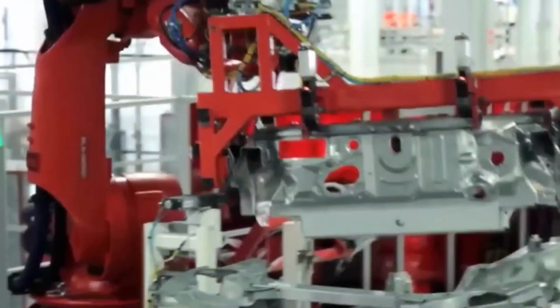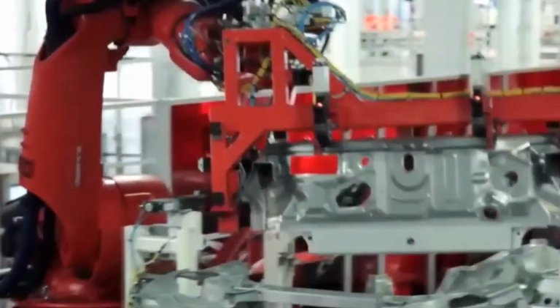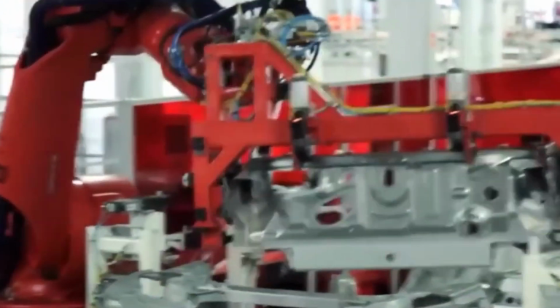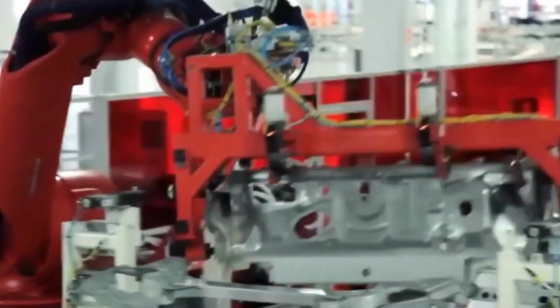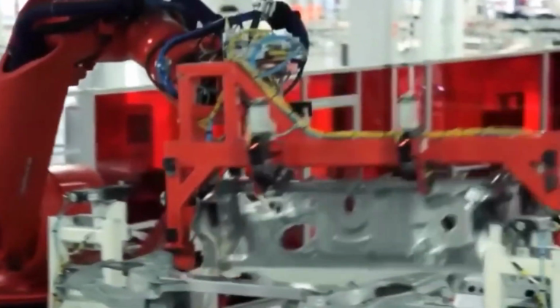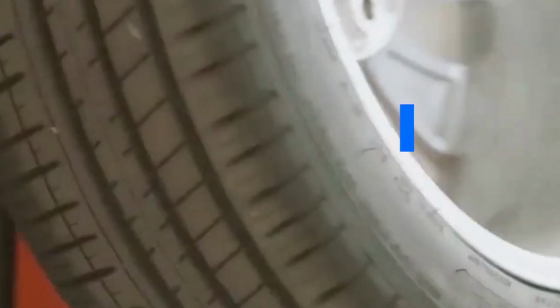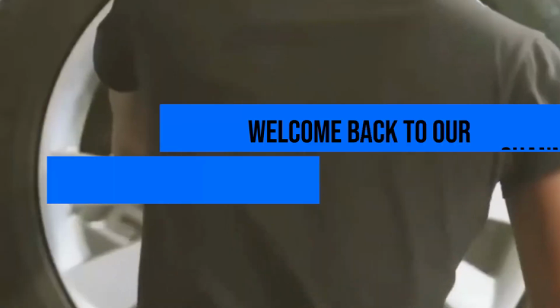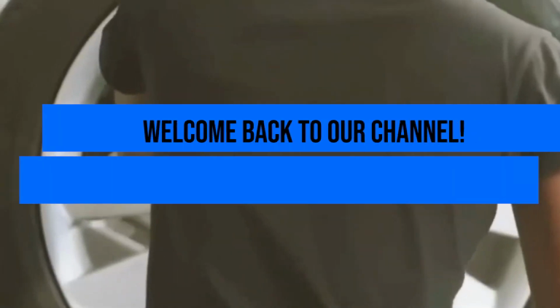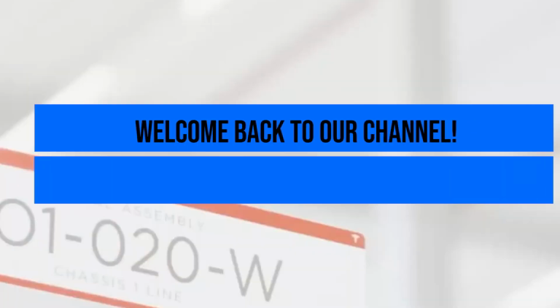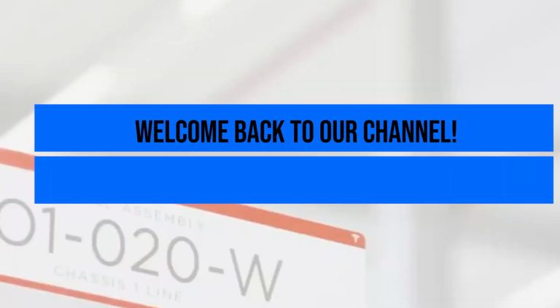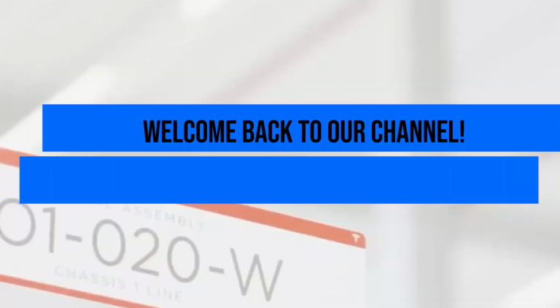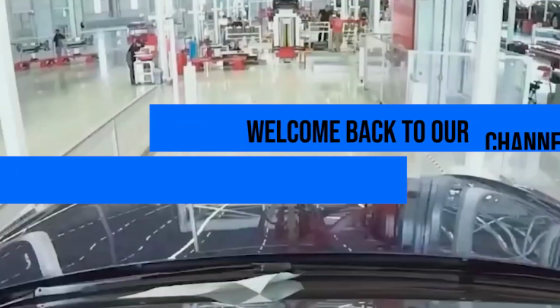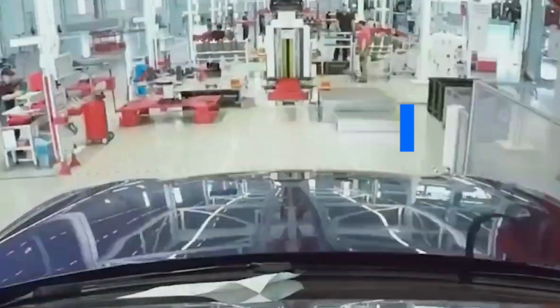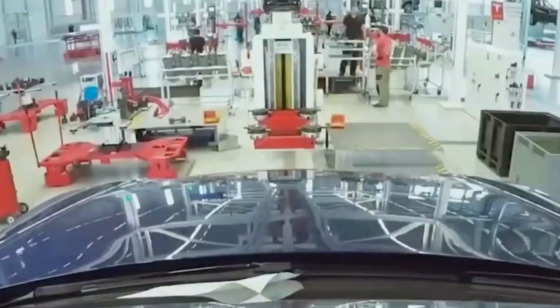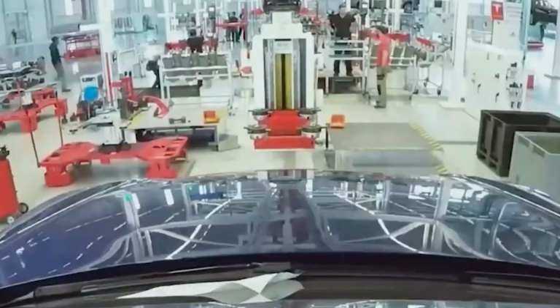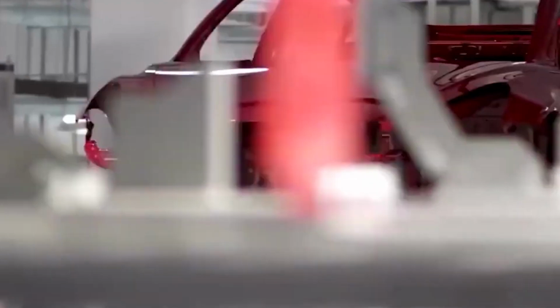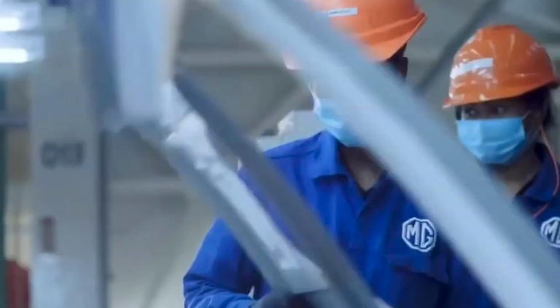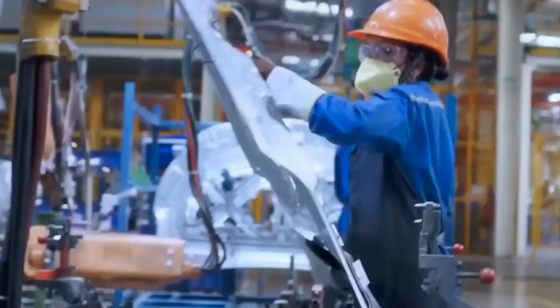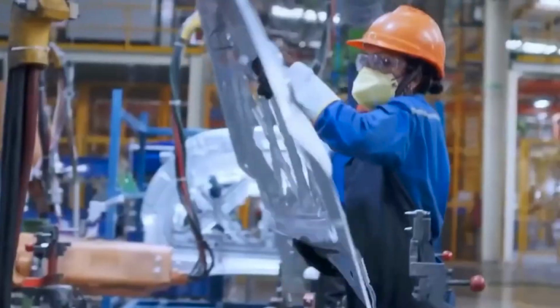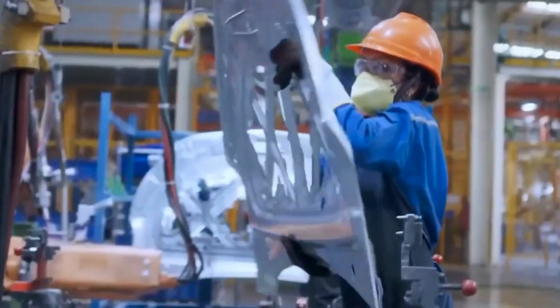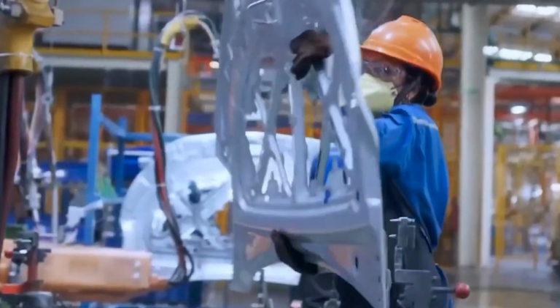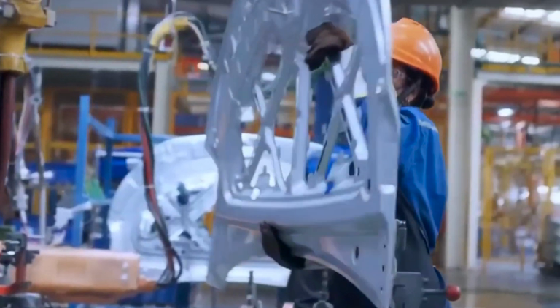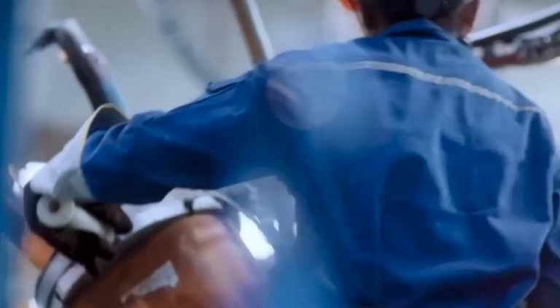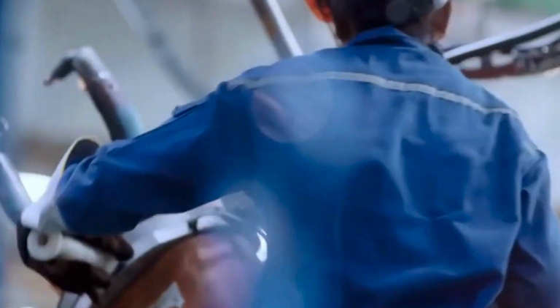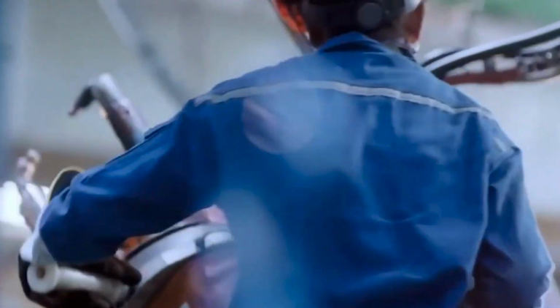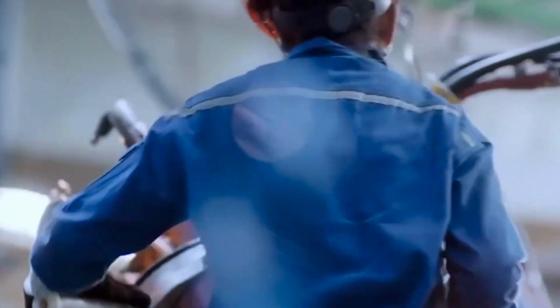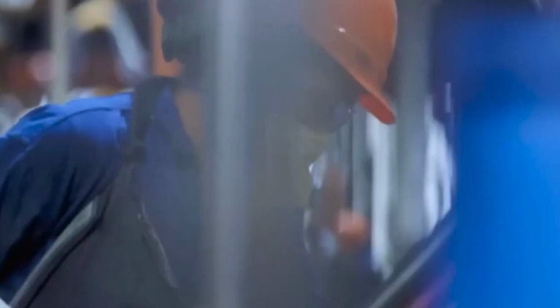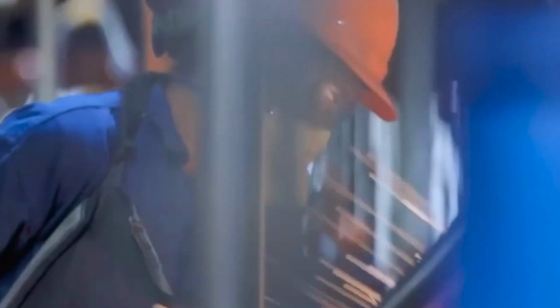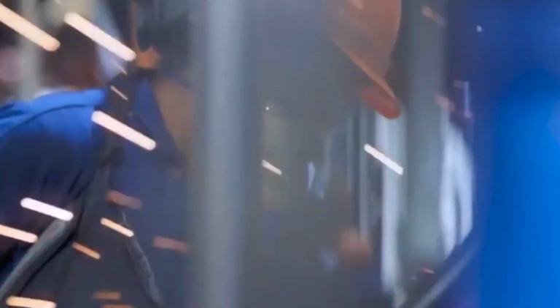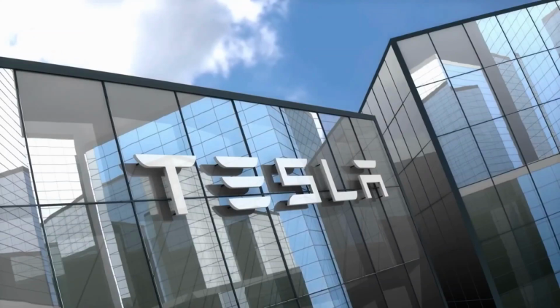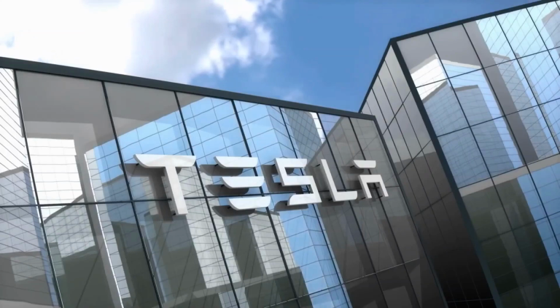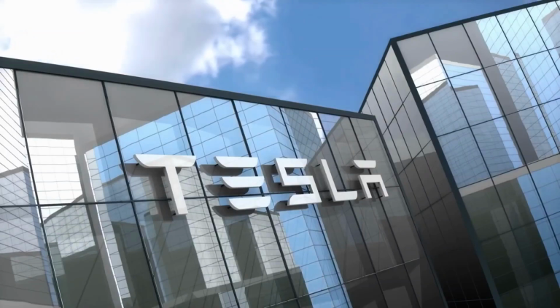Hey people, welcome back to our channel. In today's video, we'll be looking into the Berlin Gigafactory.